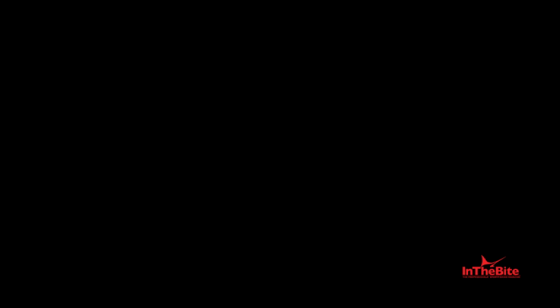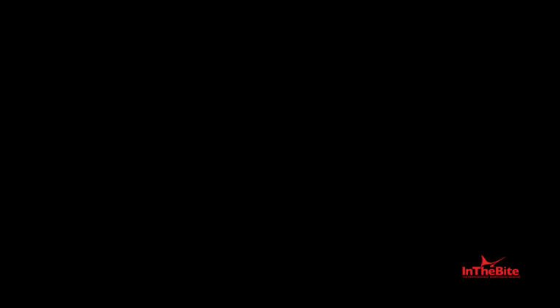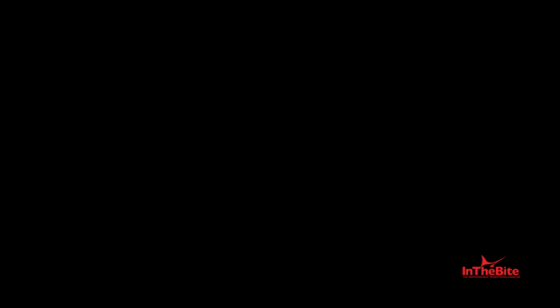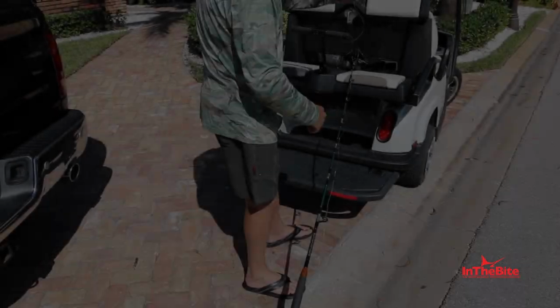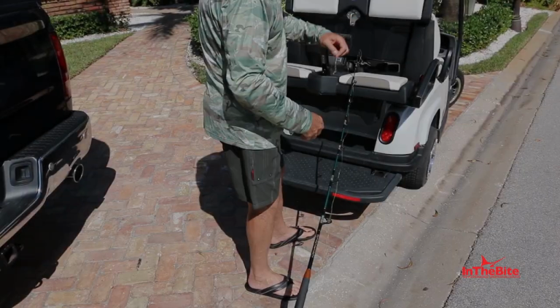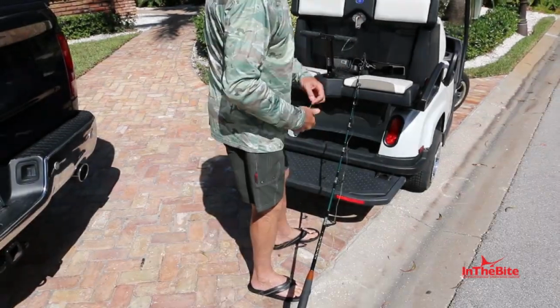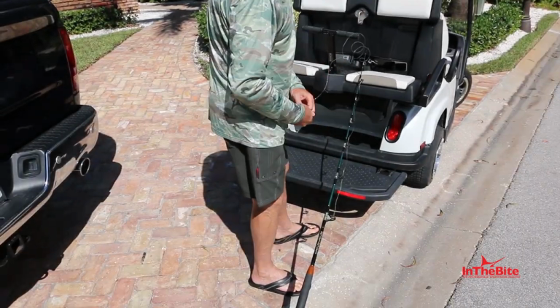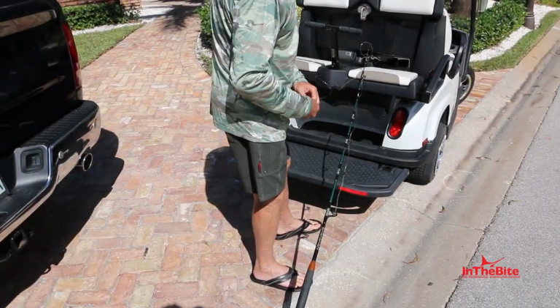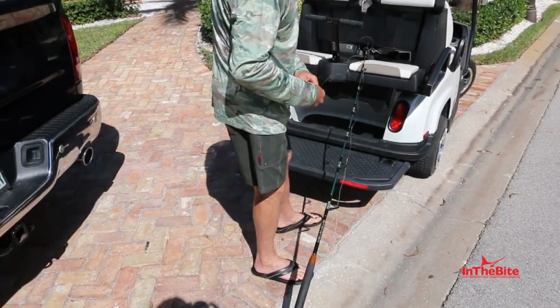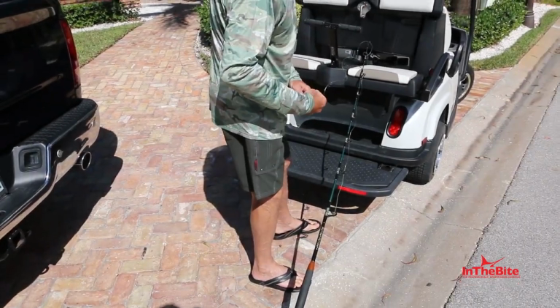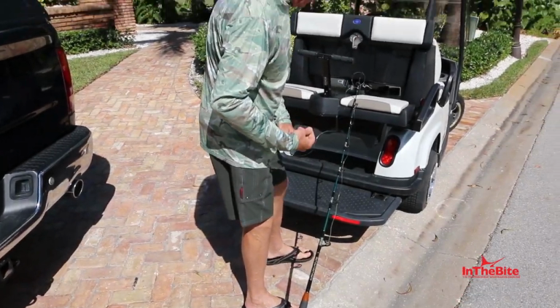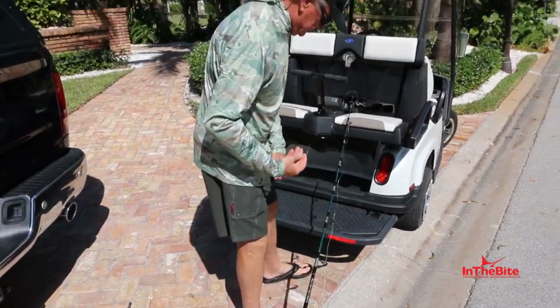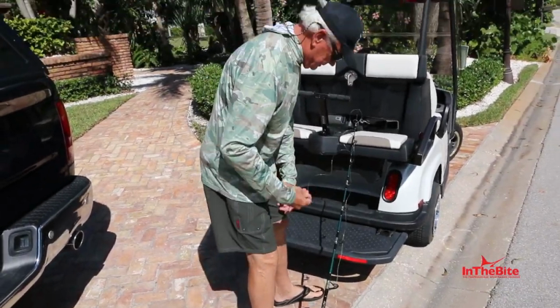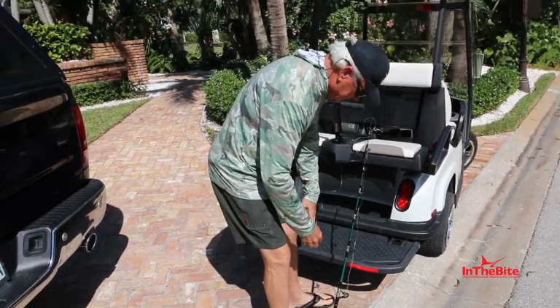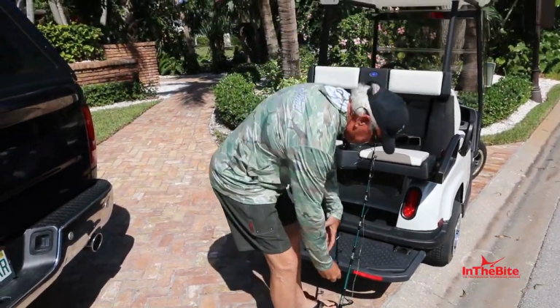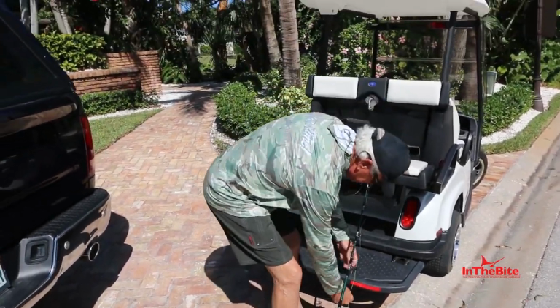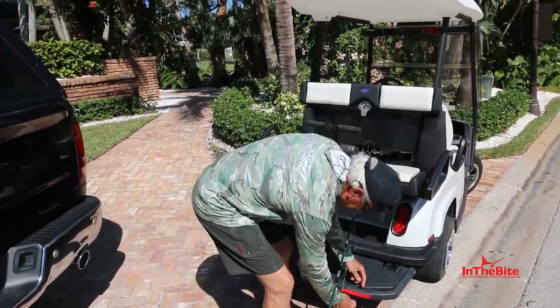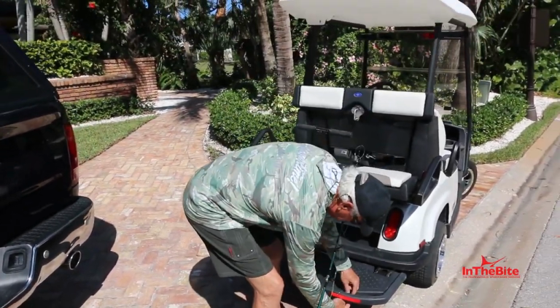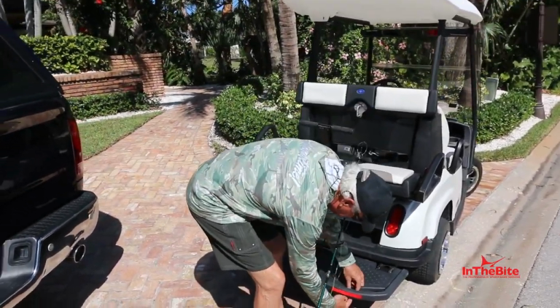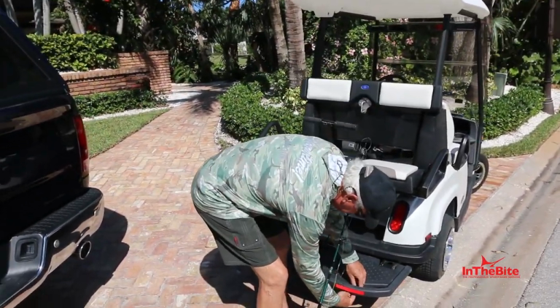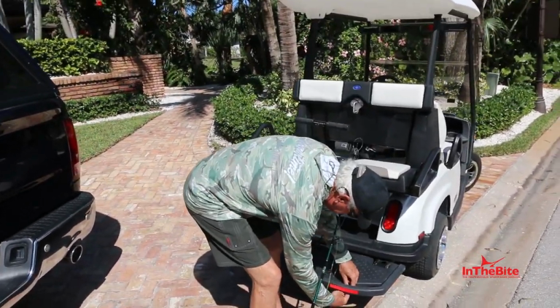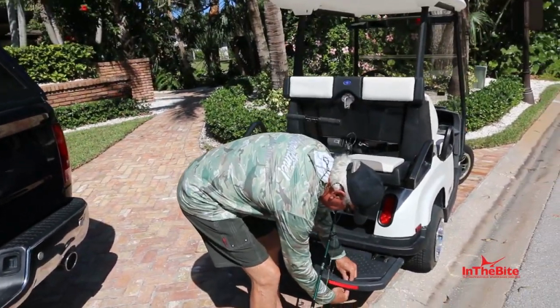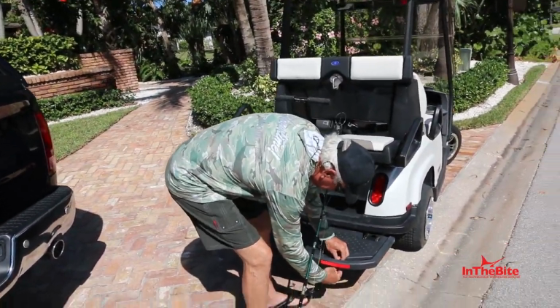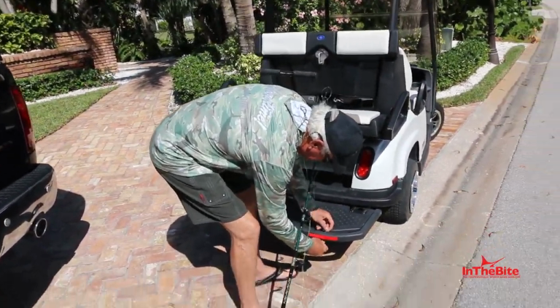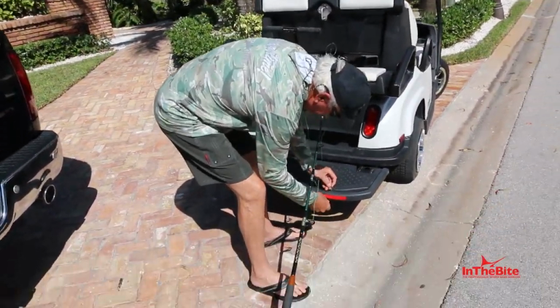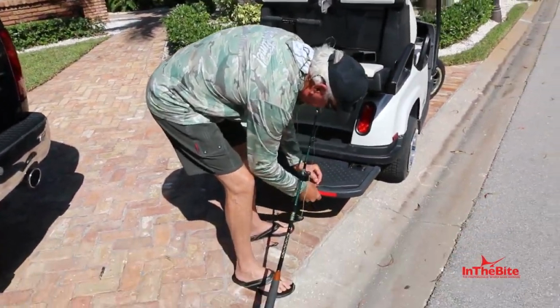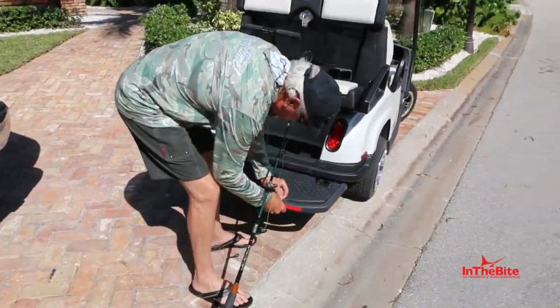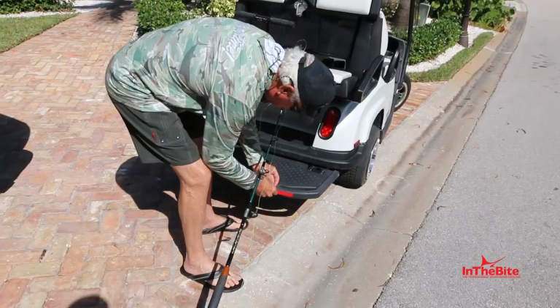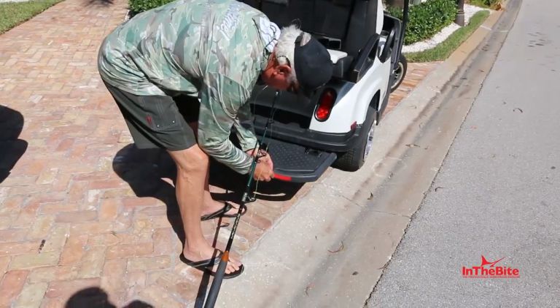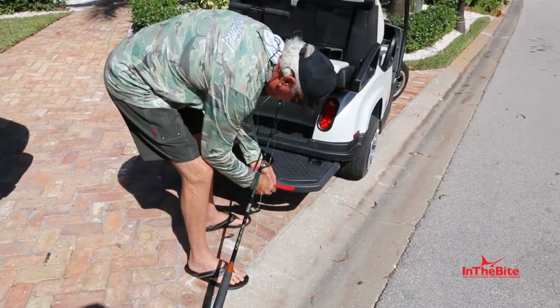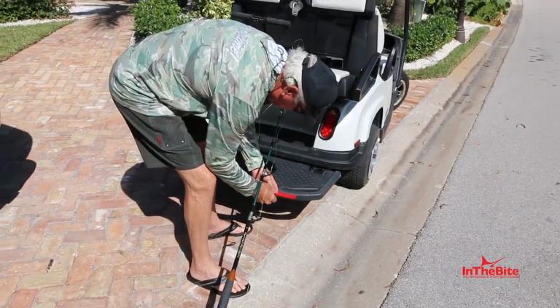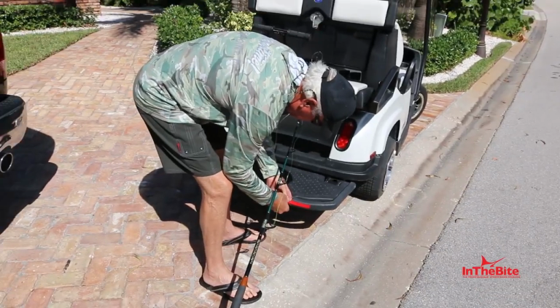If you can catch a golf cart, then you can catch a sailfish.